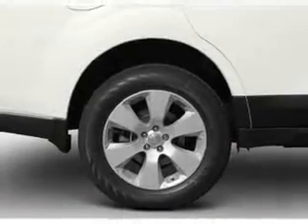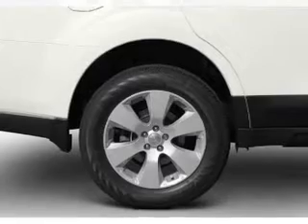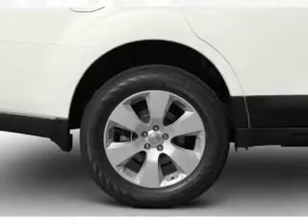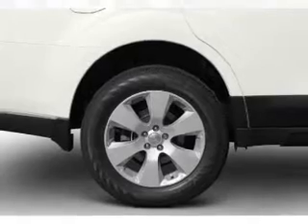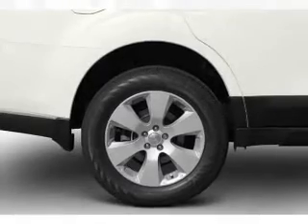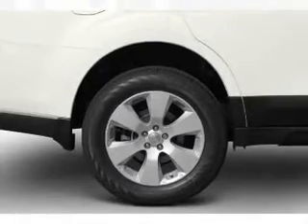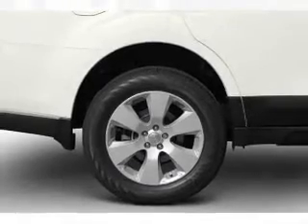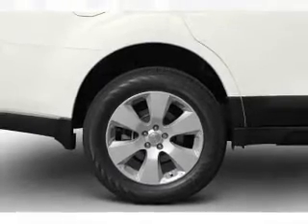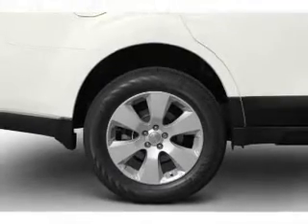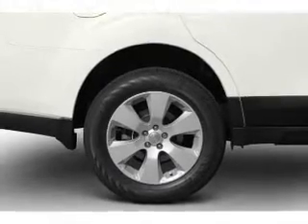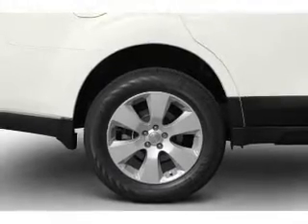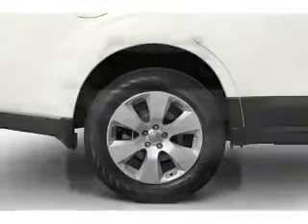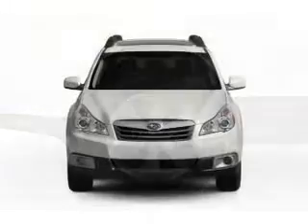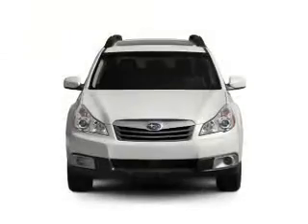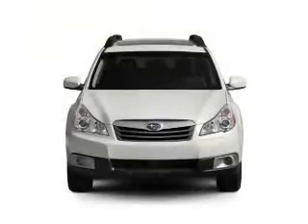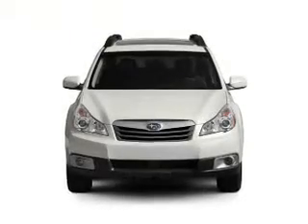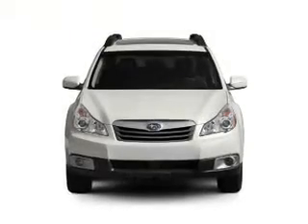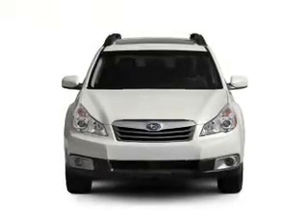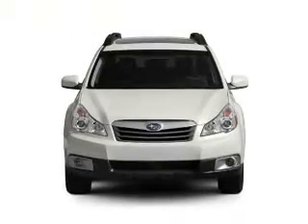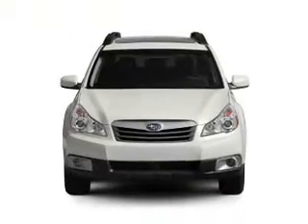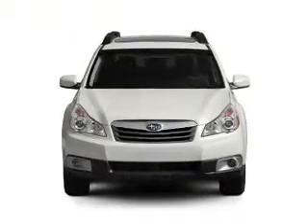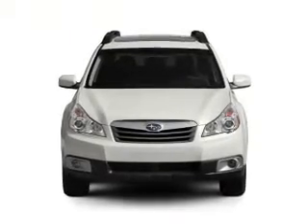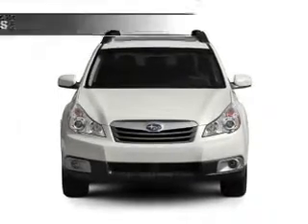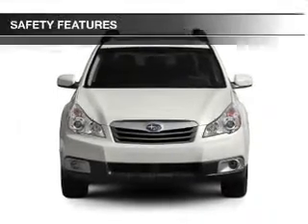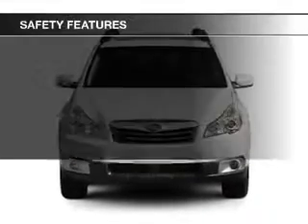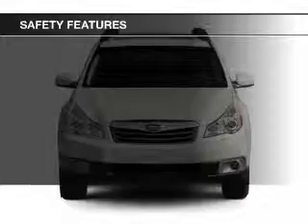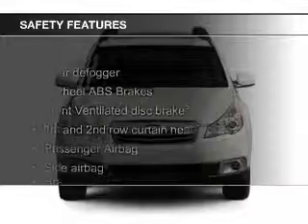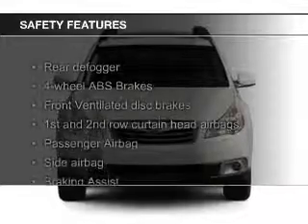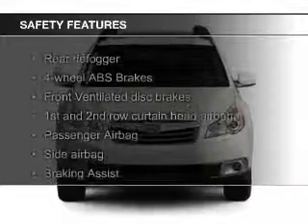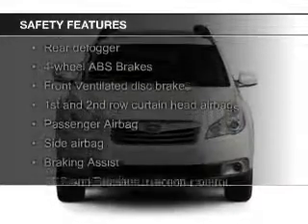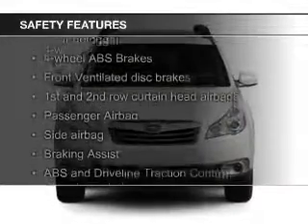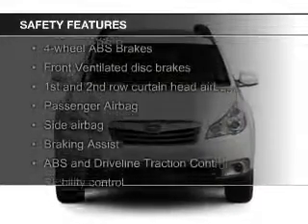Additional features include an alarm system, power seats, roof rails, and cruise control.